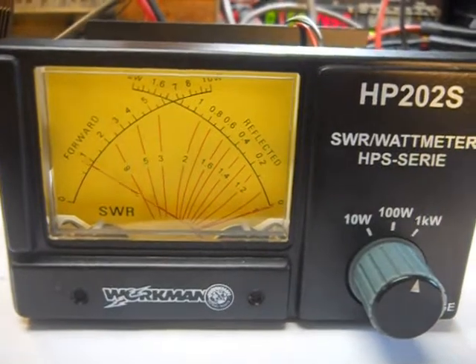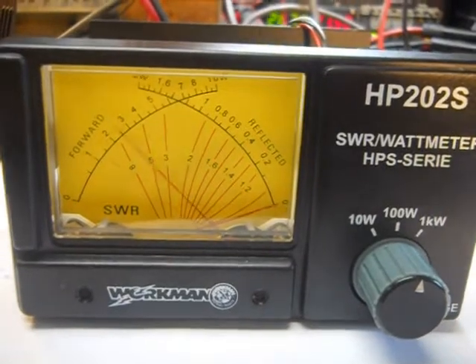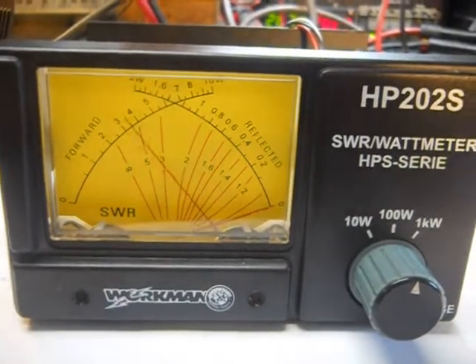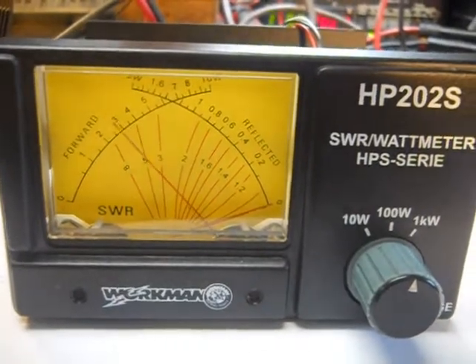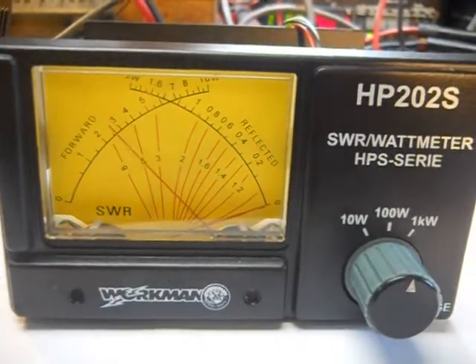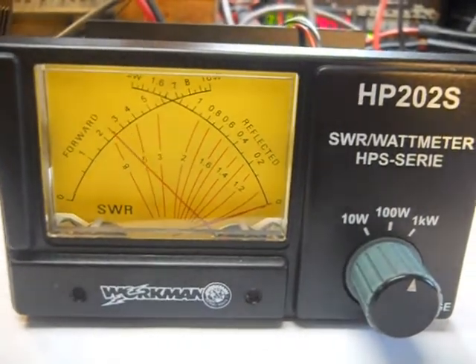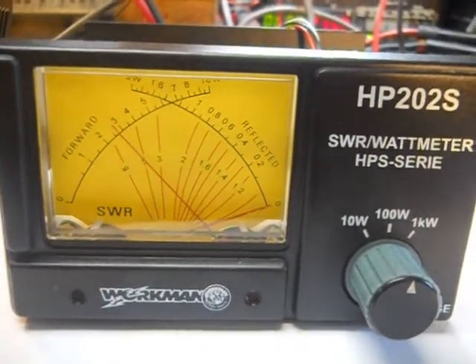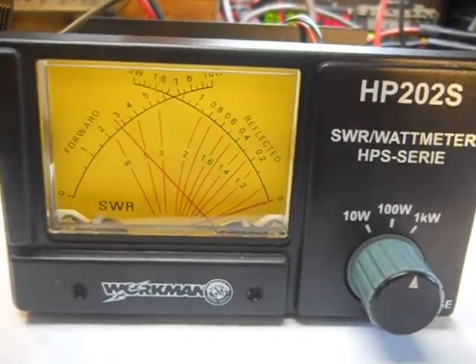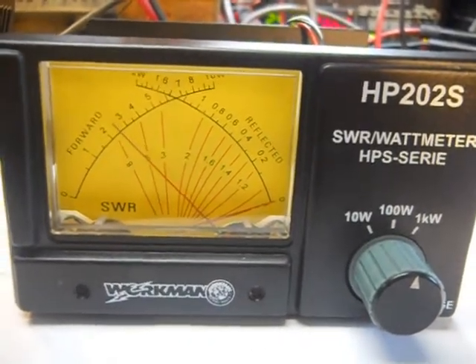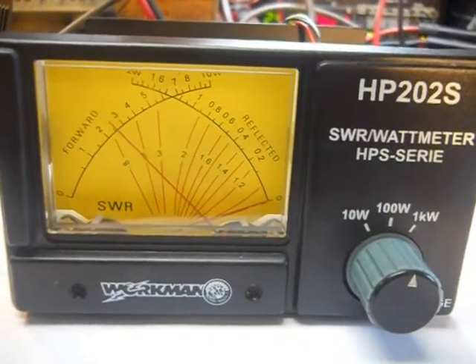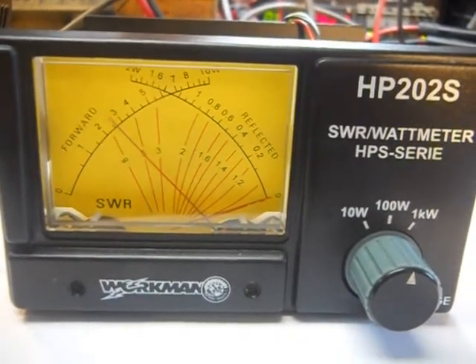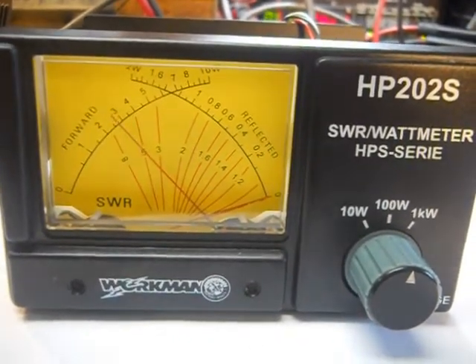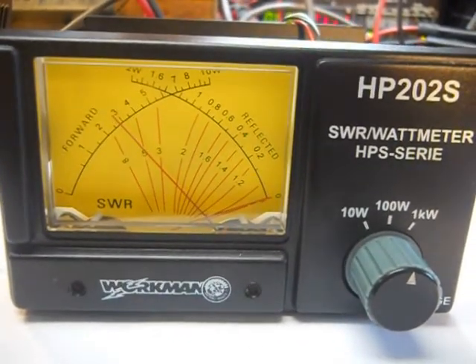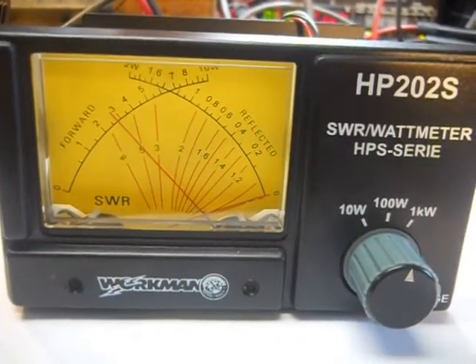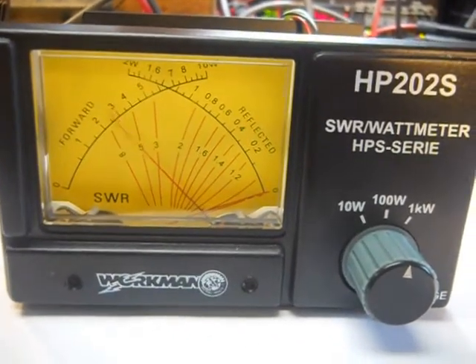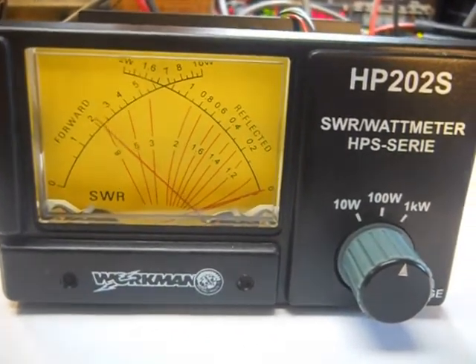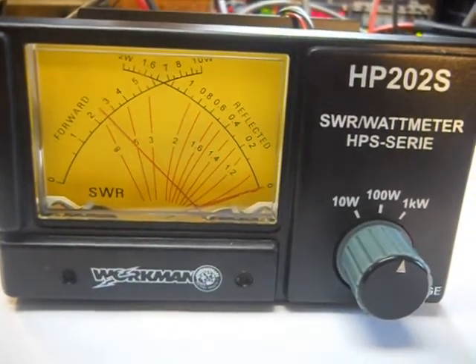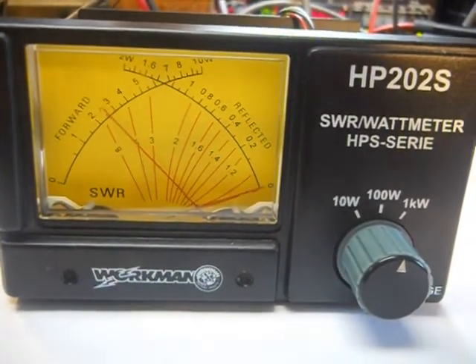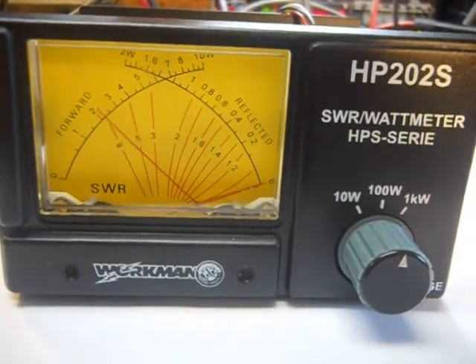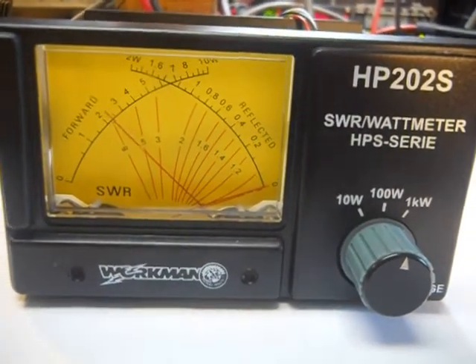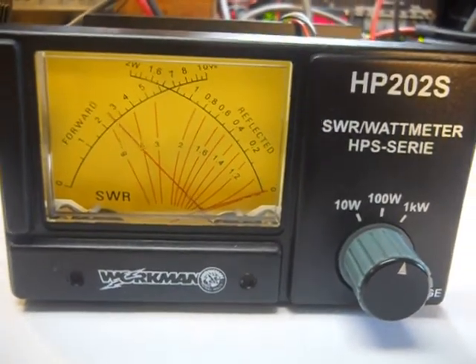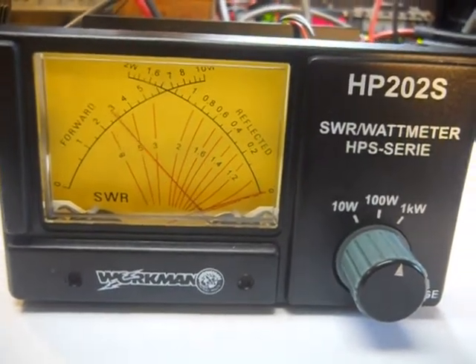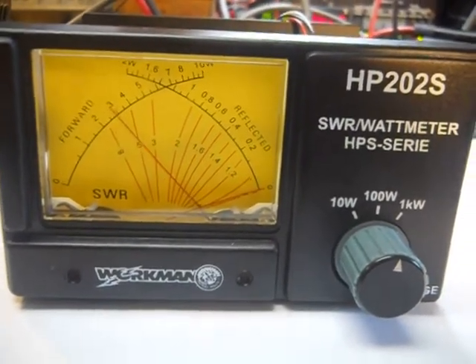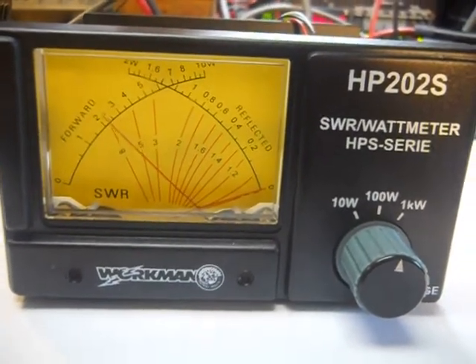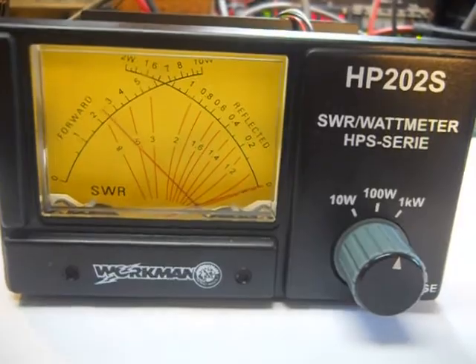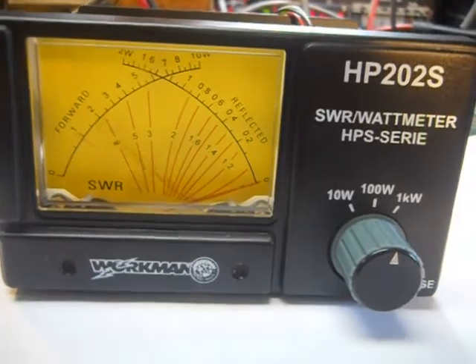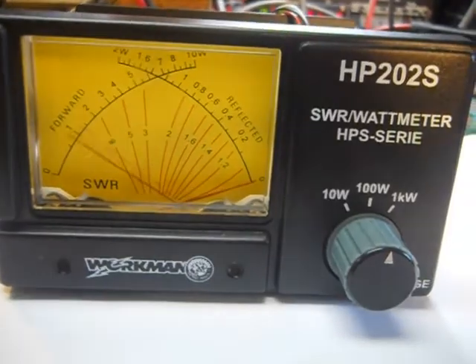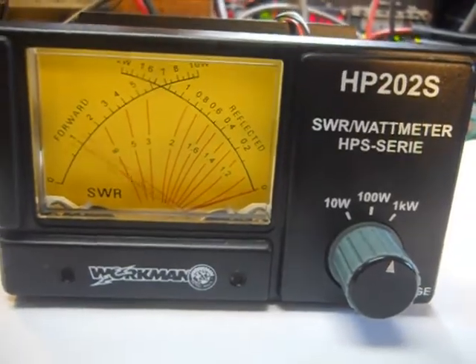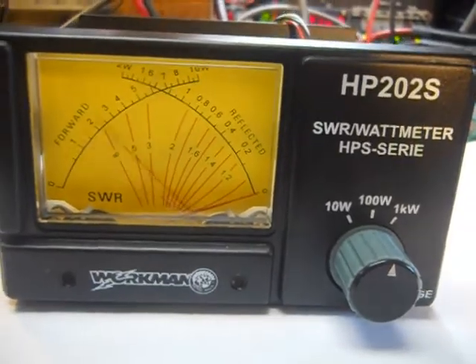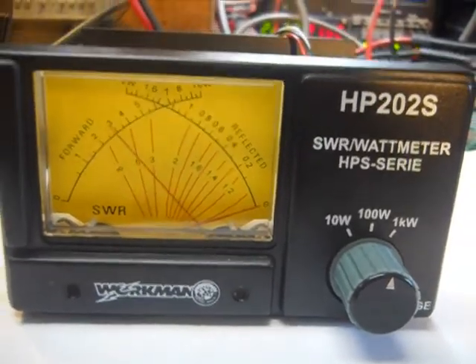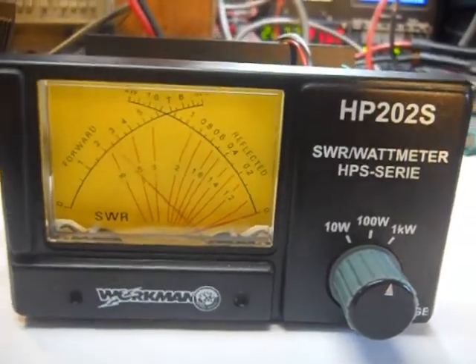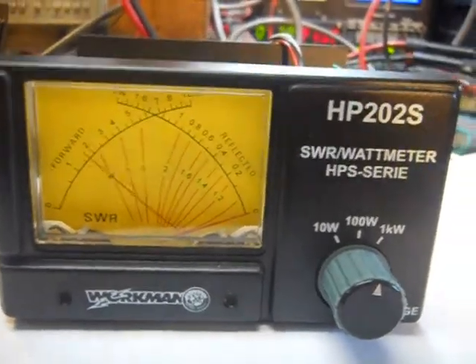Test, one, two, three, four, five, hey — bouncing just under 30 right there on the 100 watt scale.